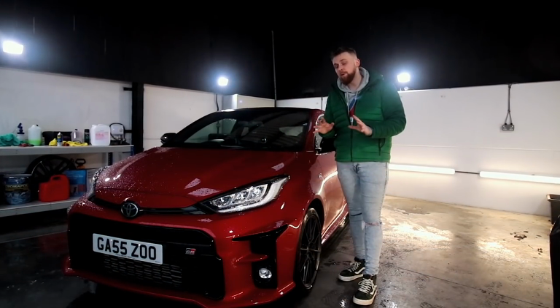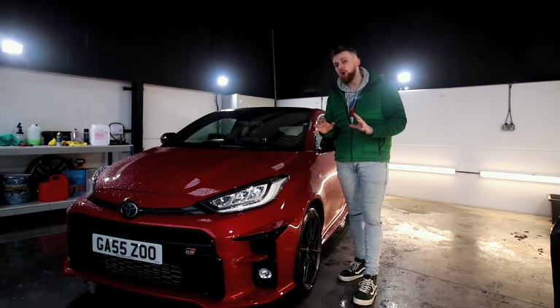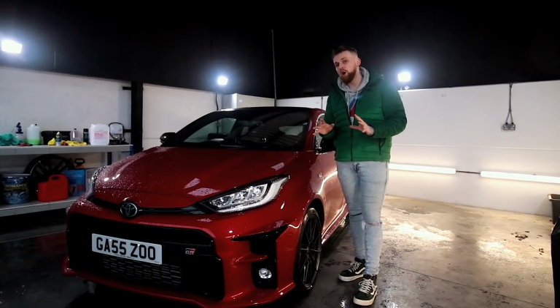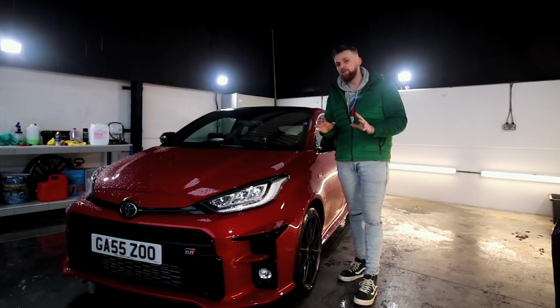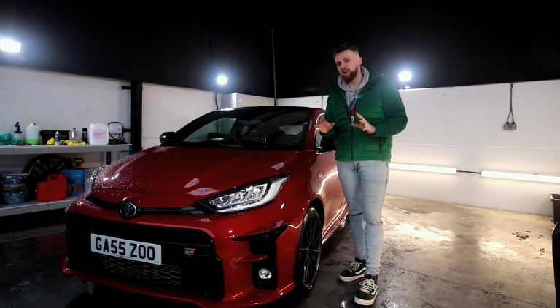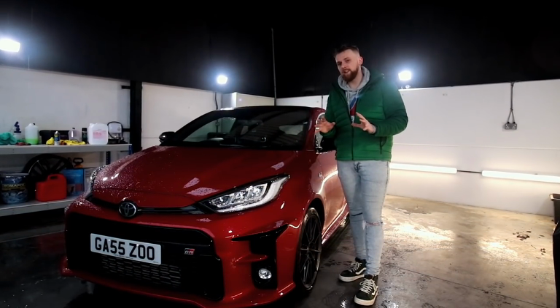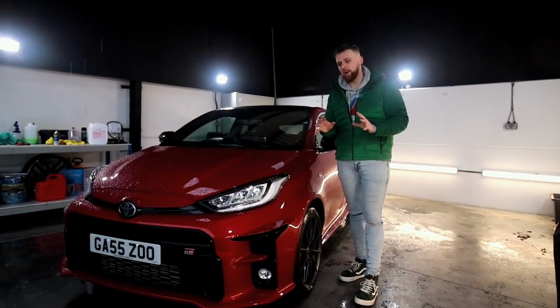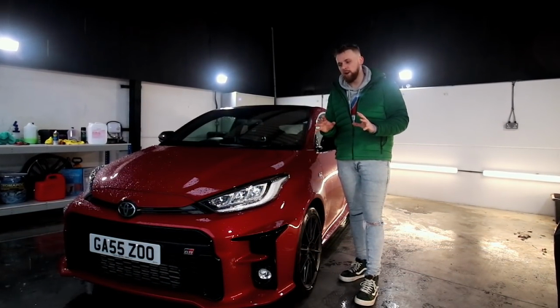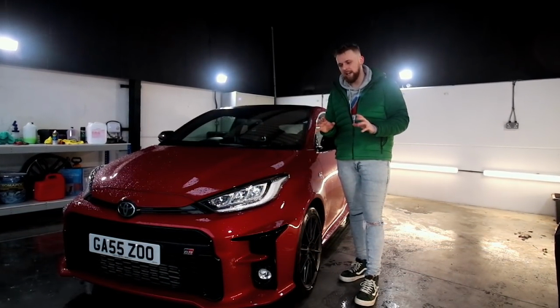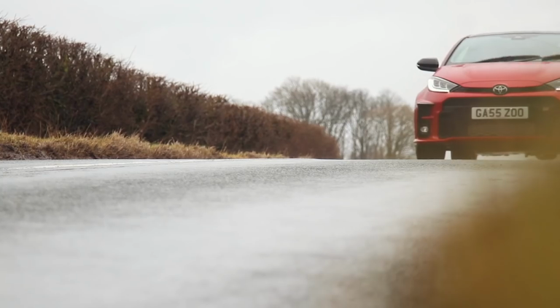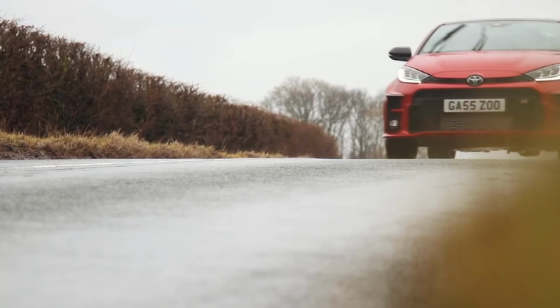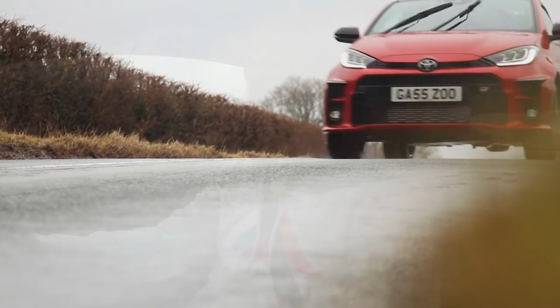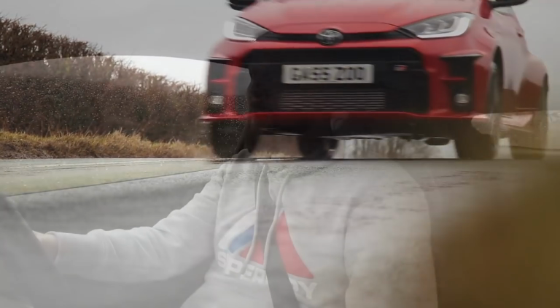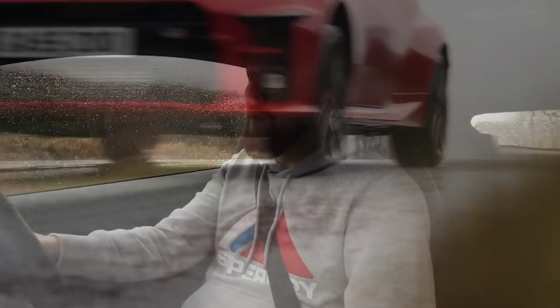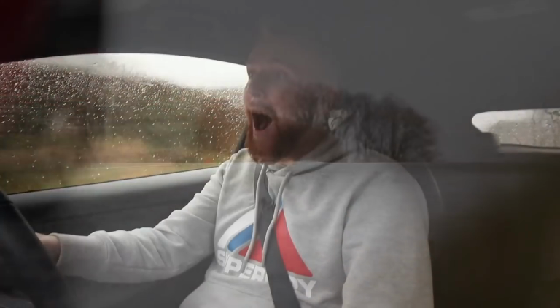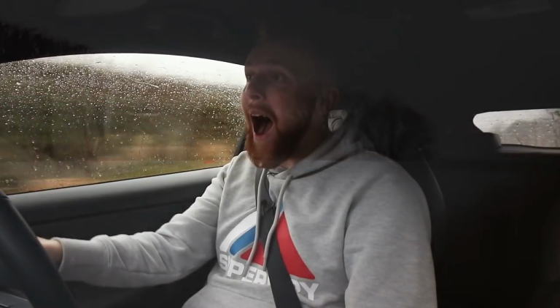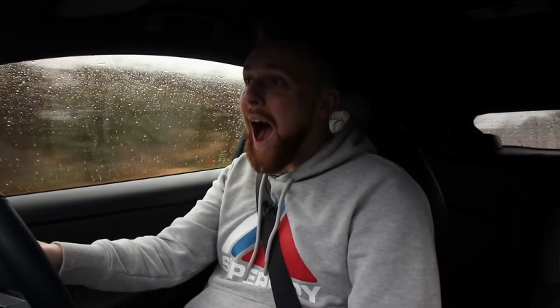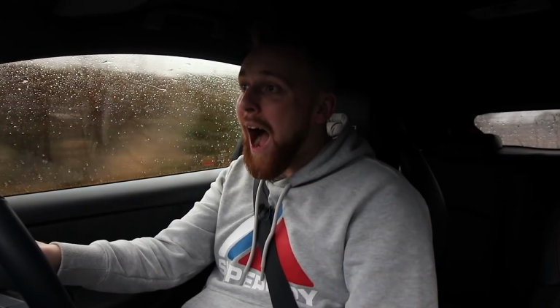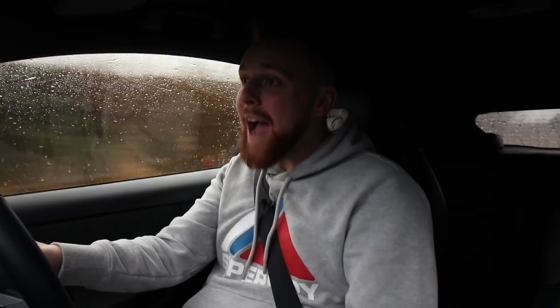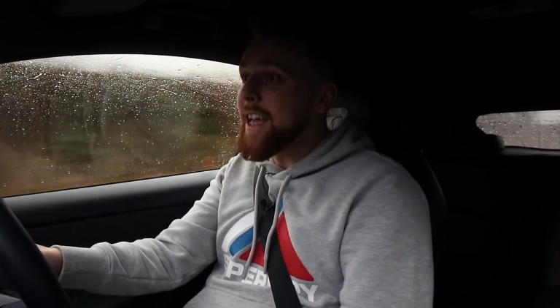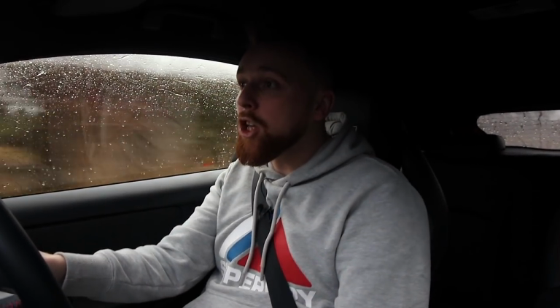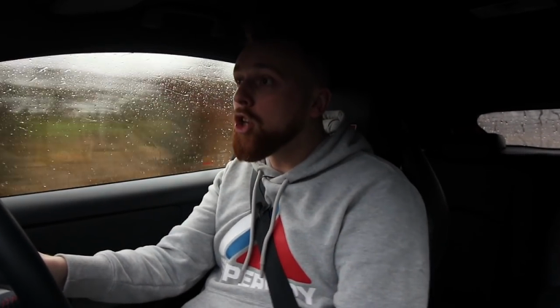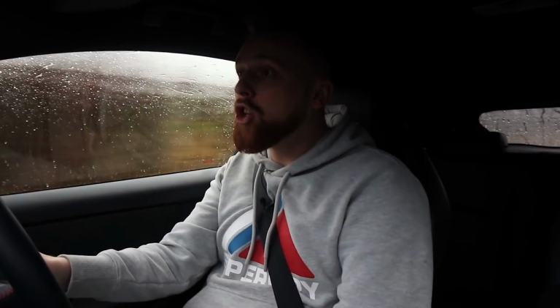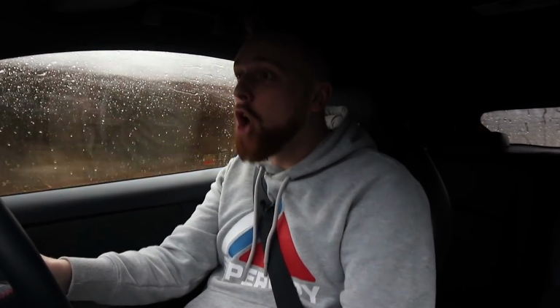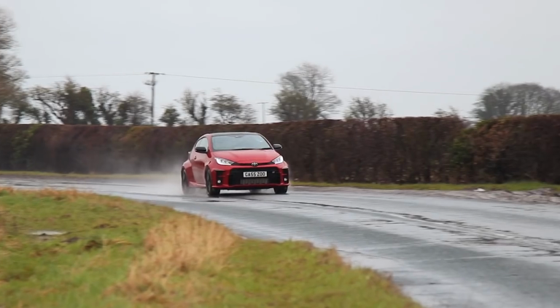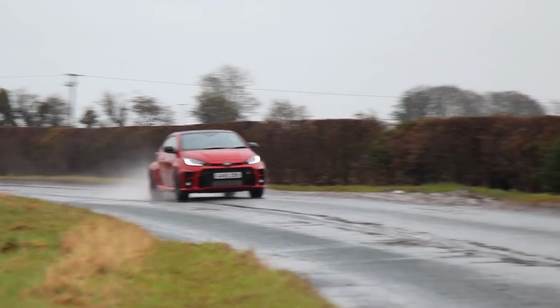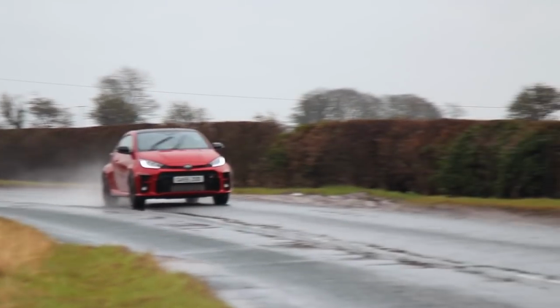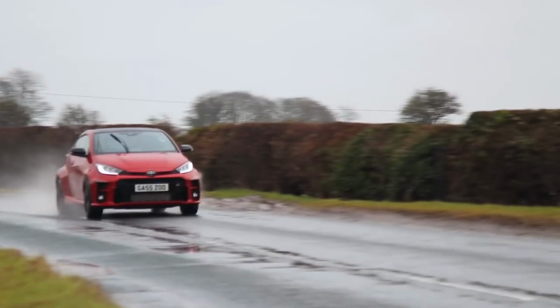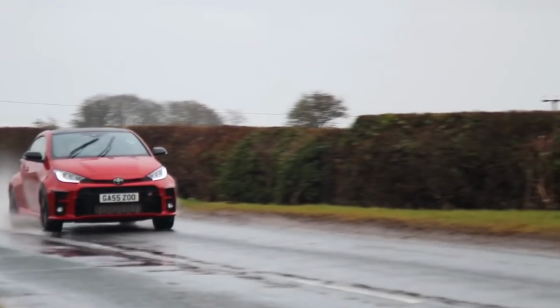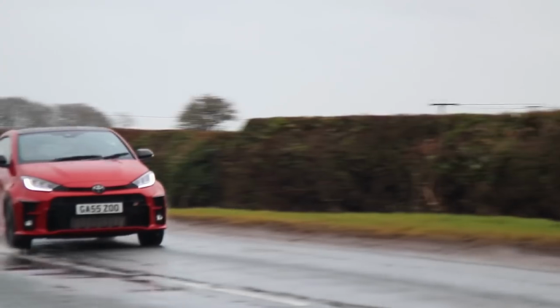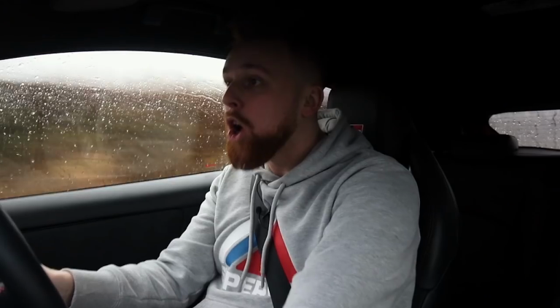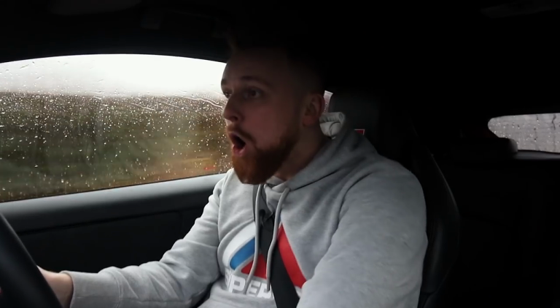Join me next time where the iGiveaway guys allow me to take a GR Yaris out in the wet.